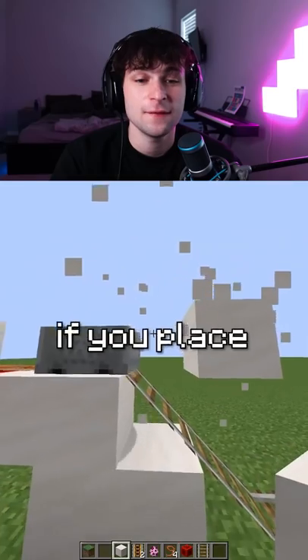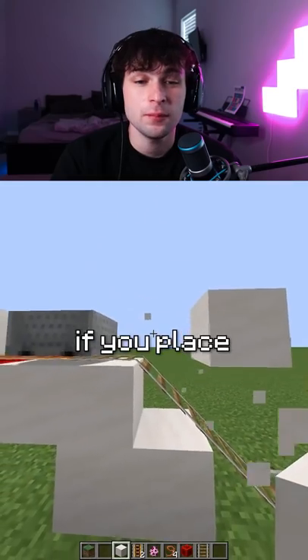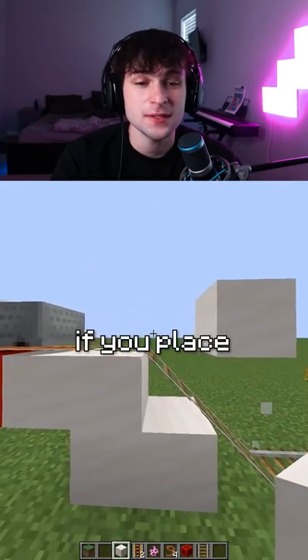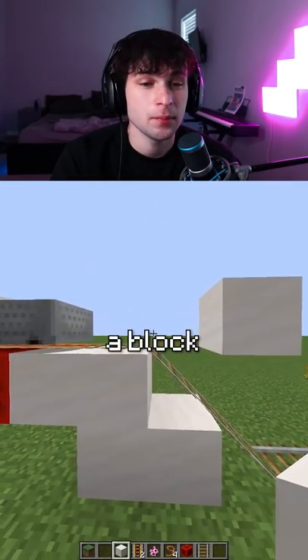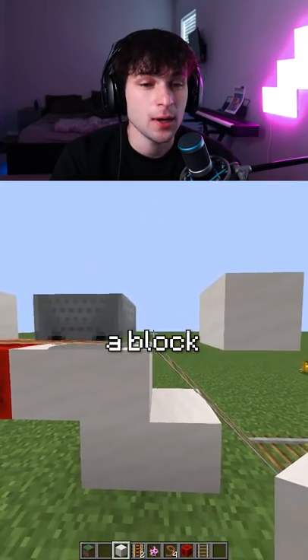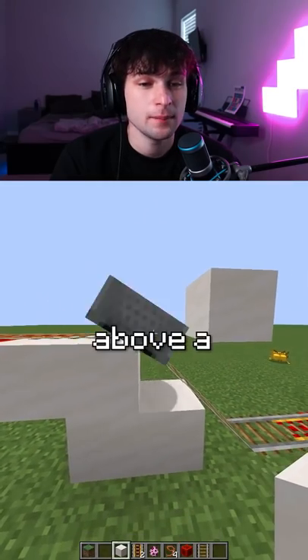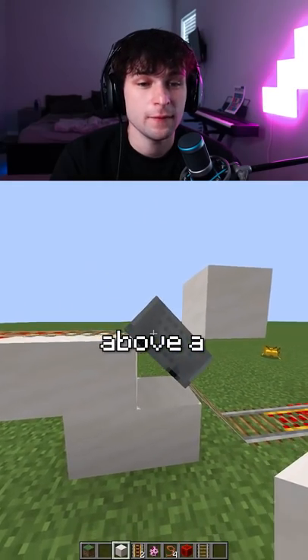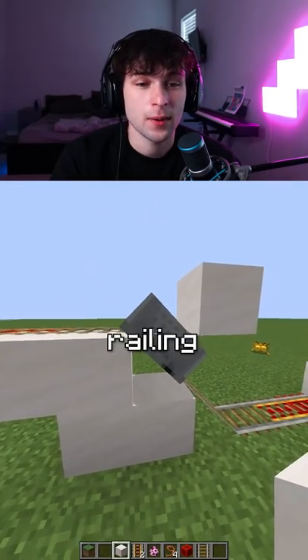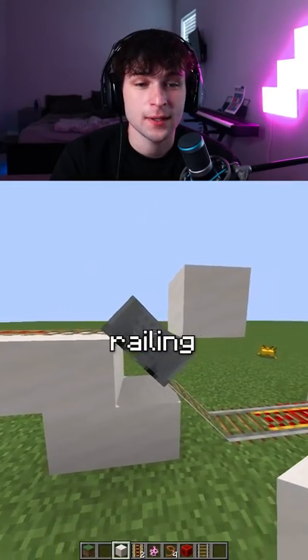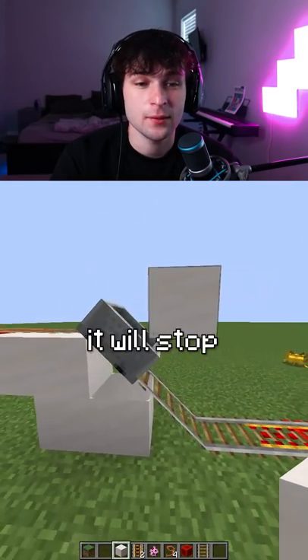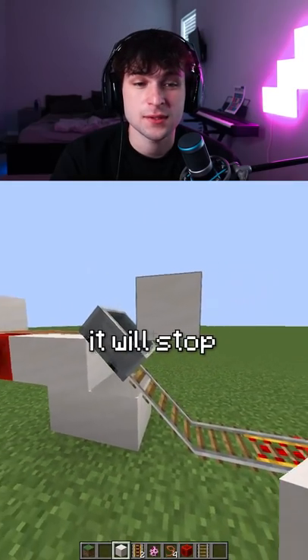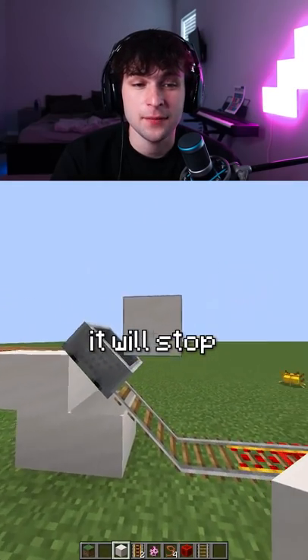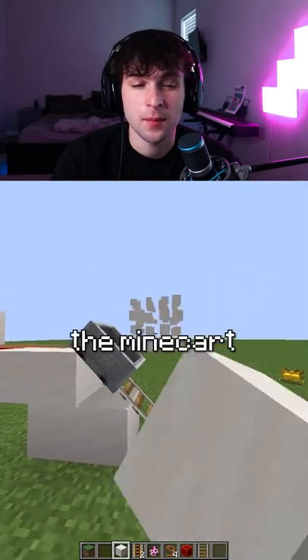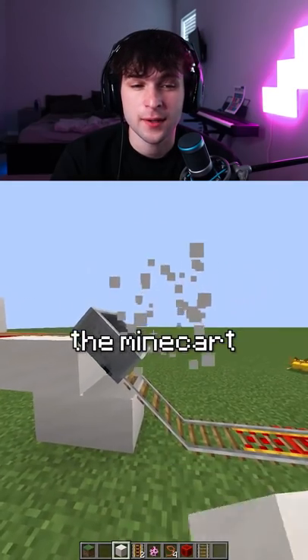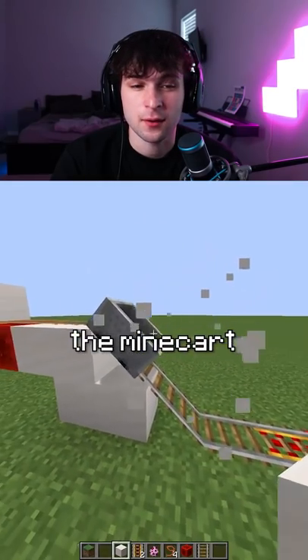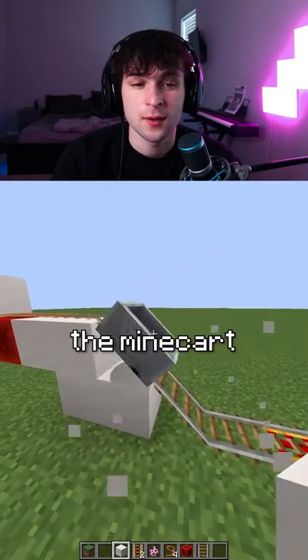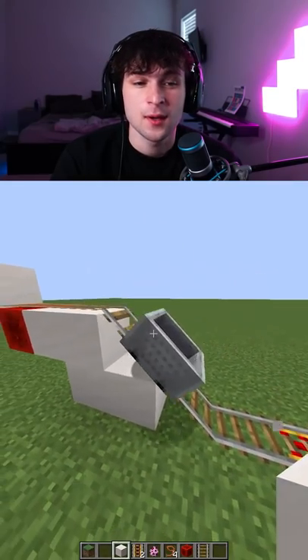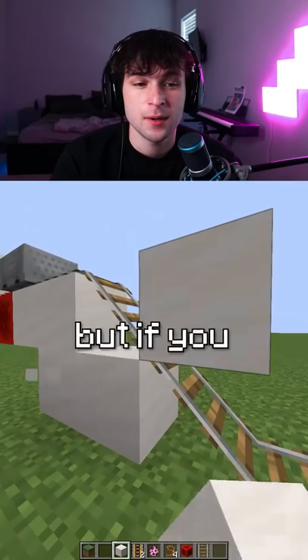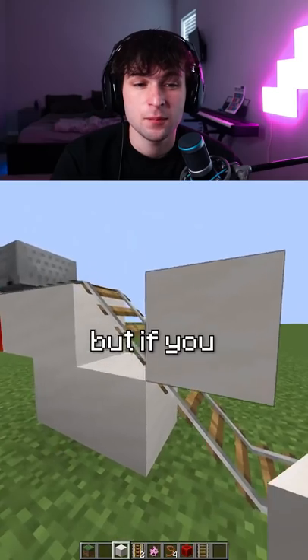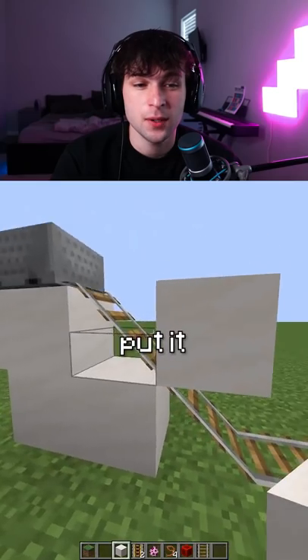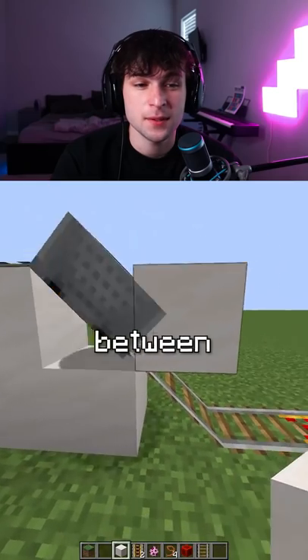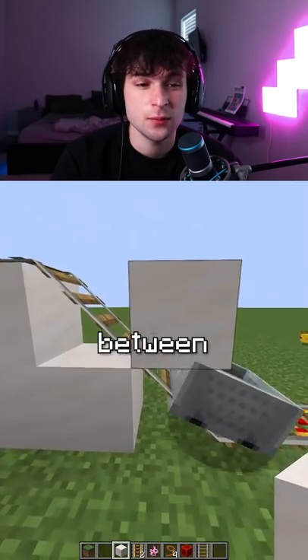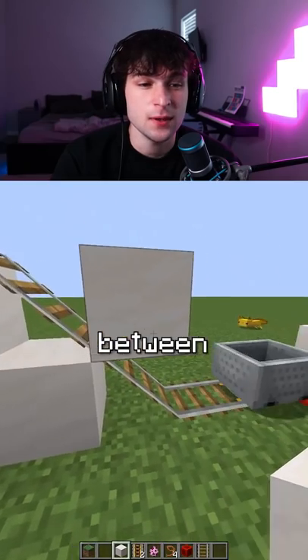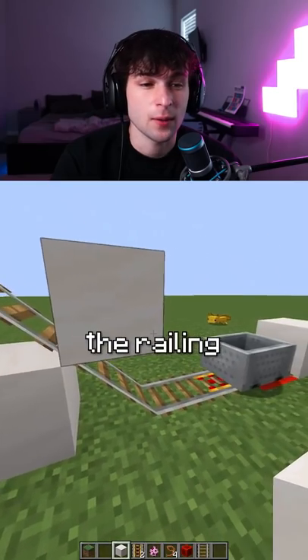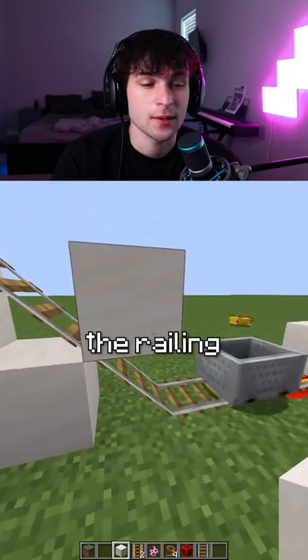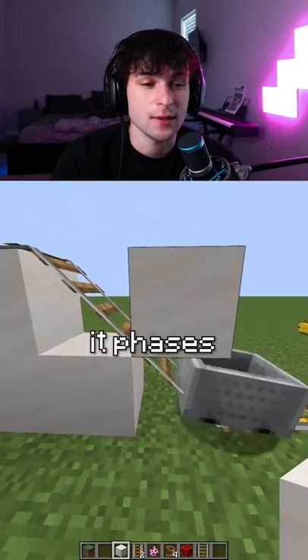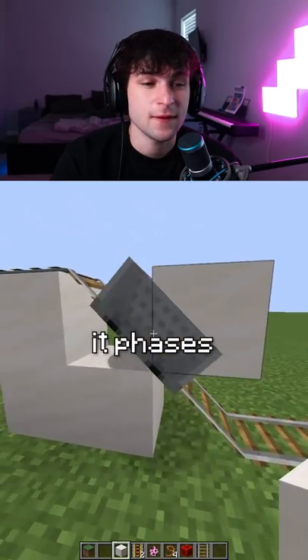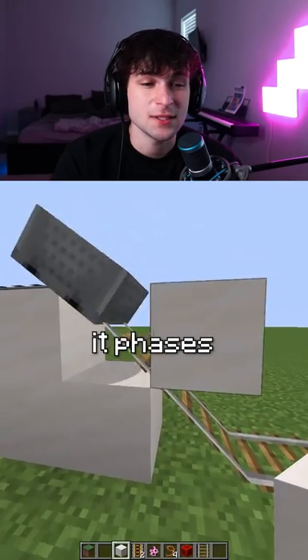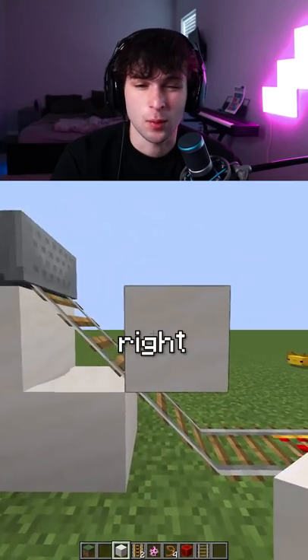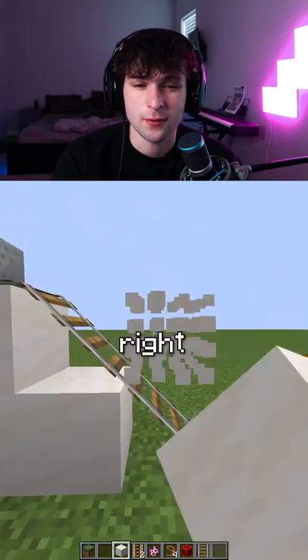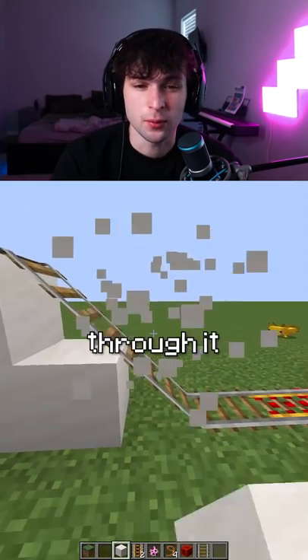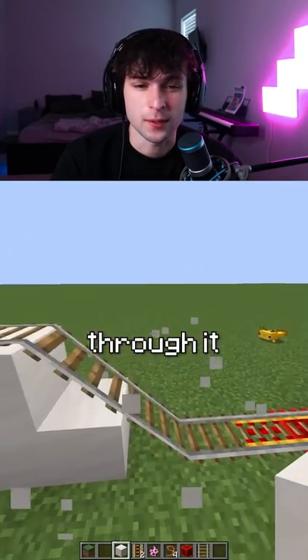If you place a block above a railing, it will stop the minecart, but if you put it between the railing, it phases right through it.